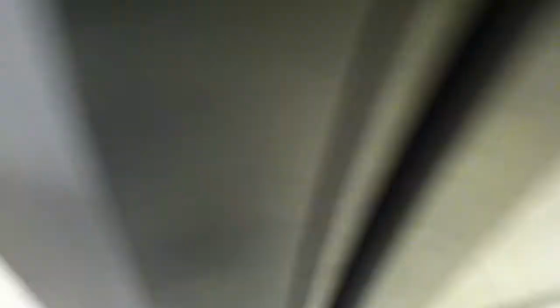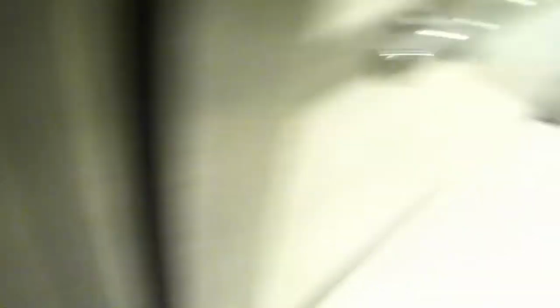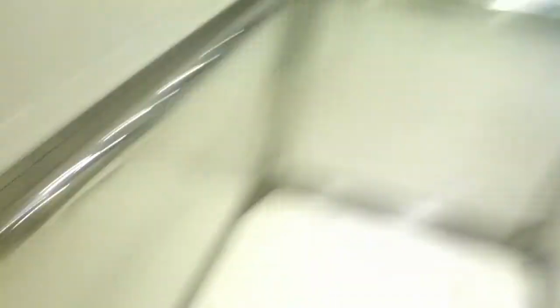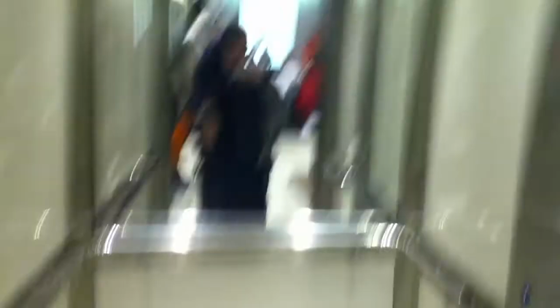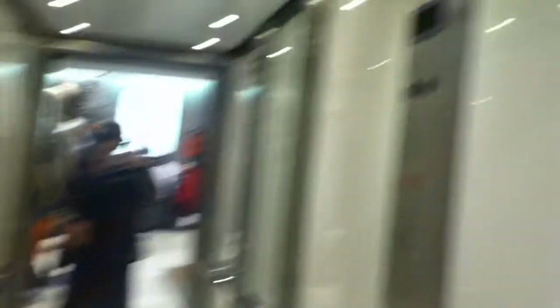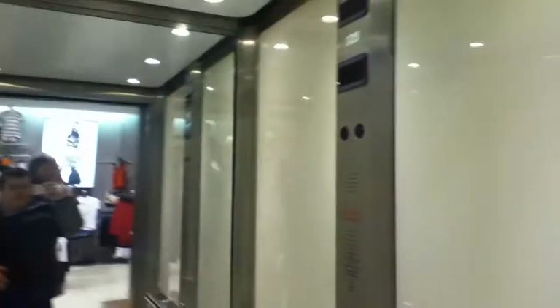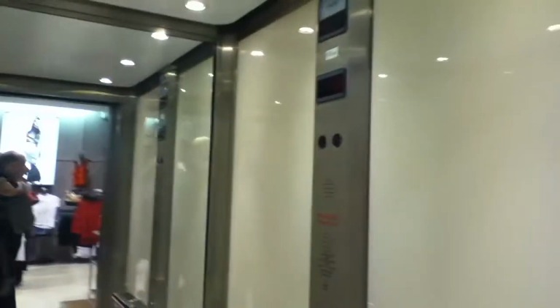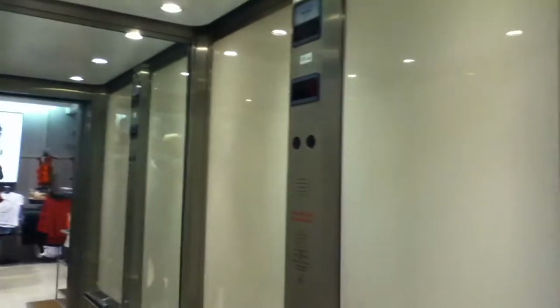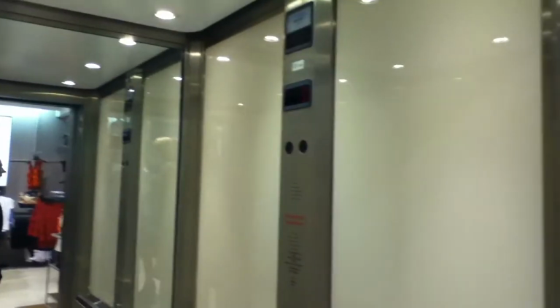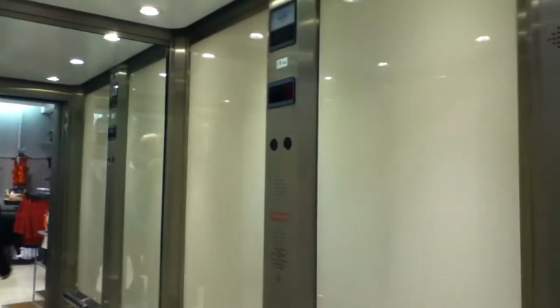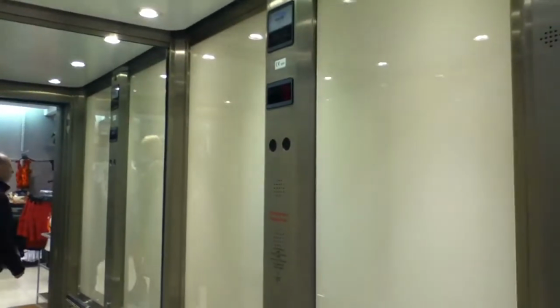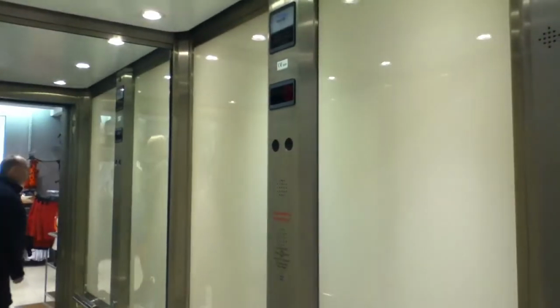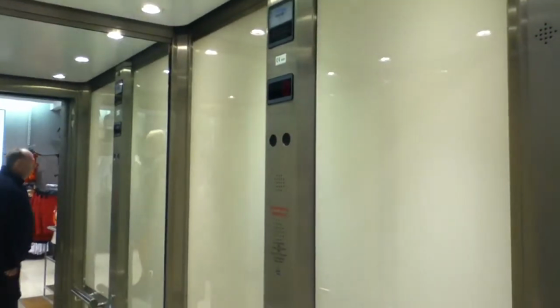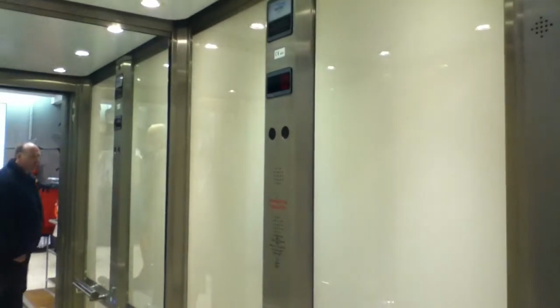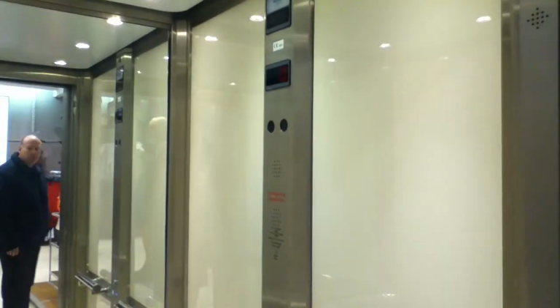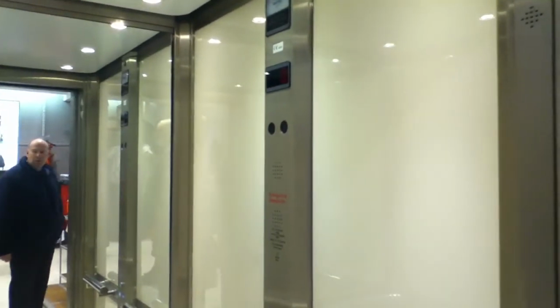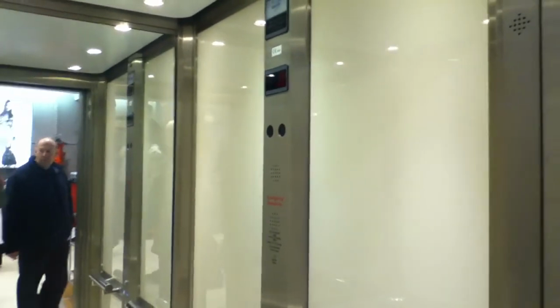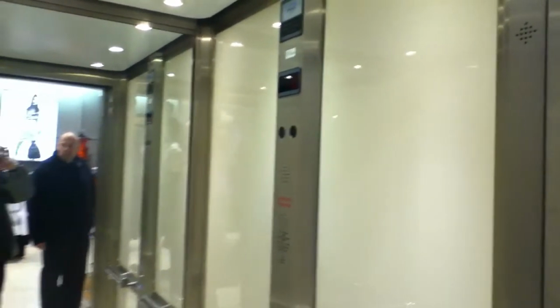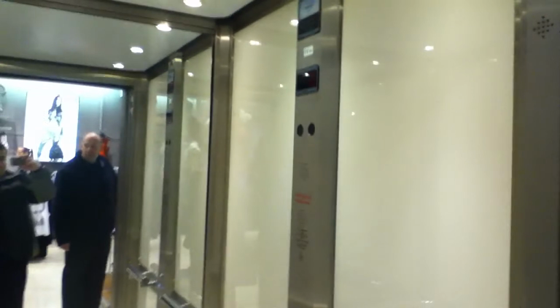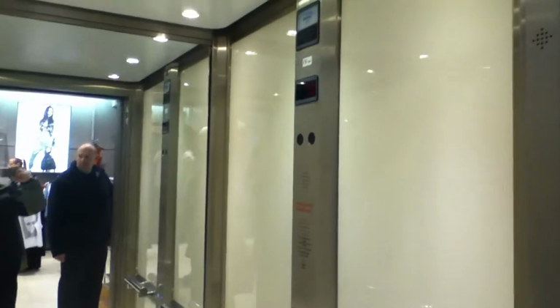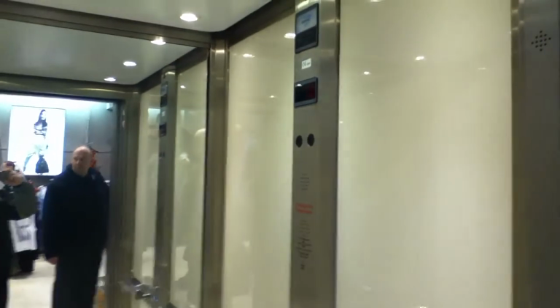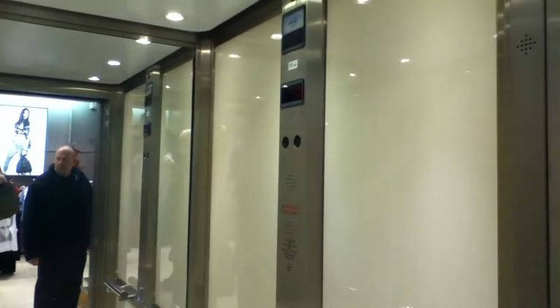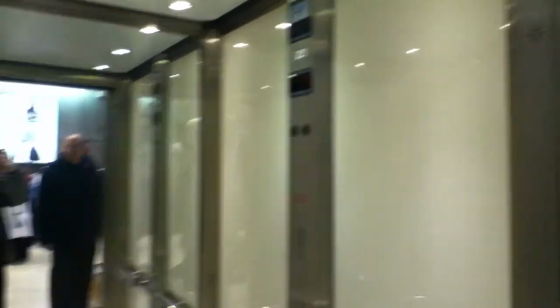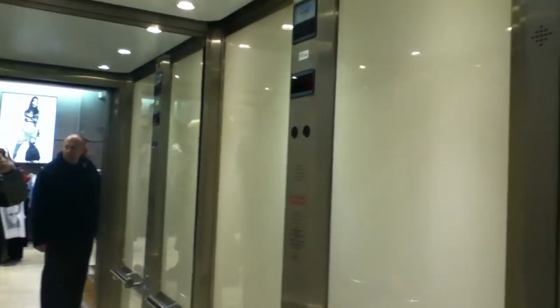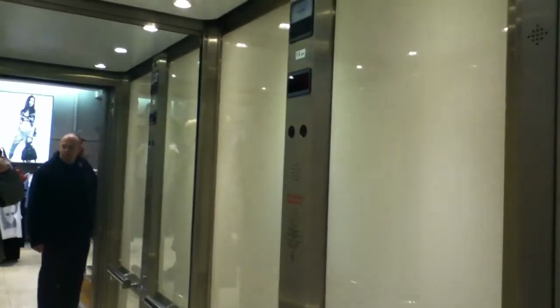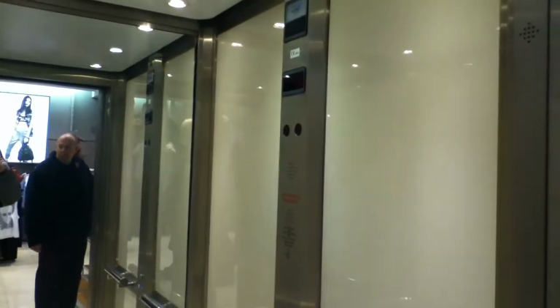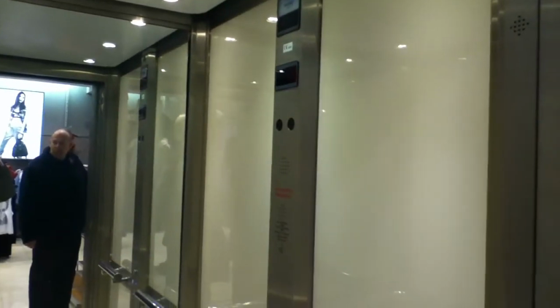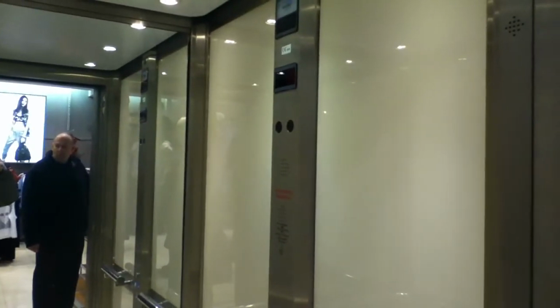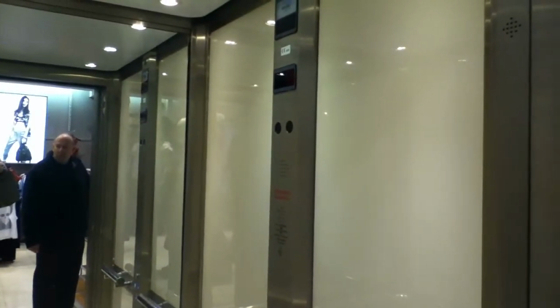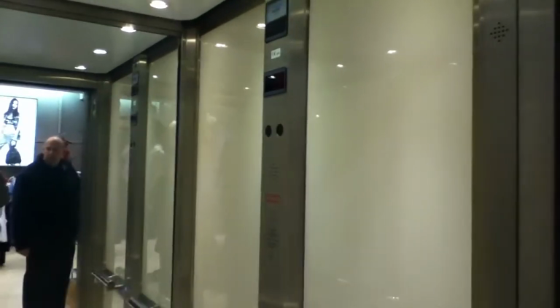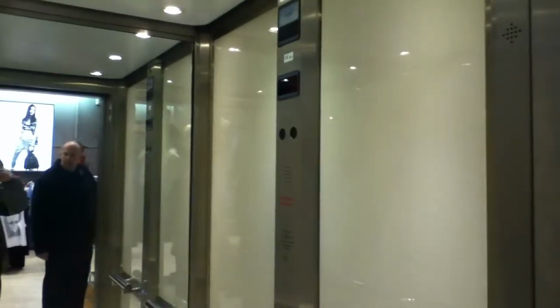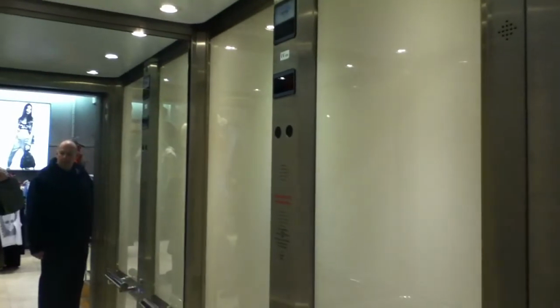YouTube user NIRTRIMAN just filmed this lift. Door closing.